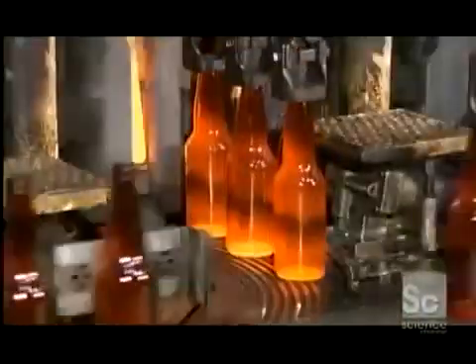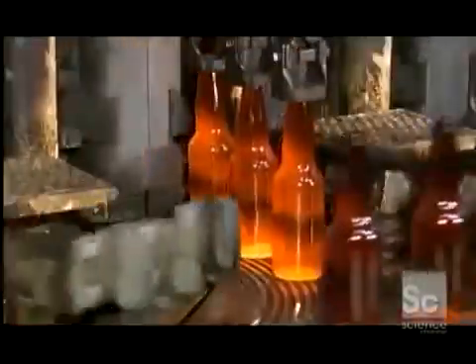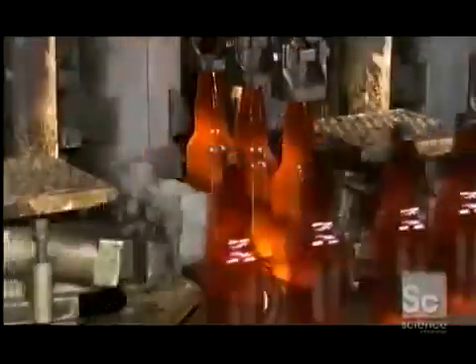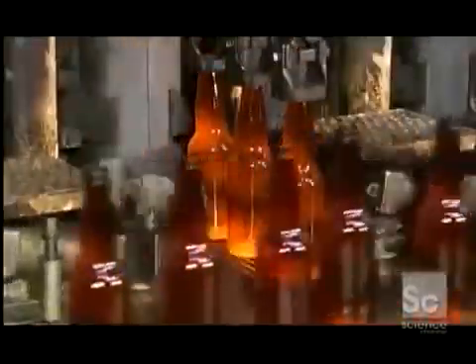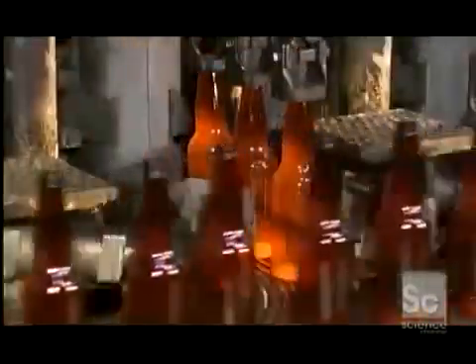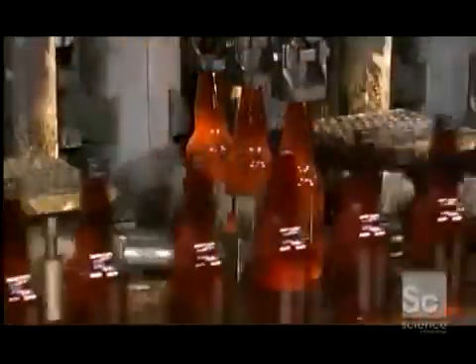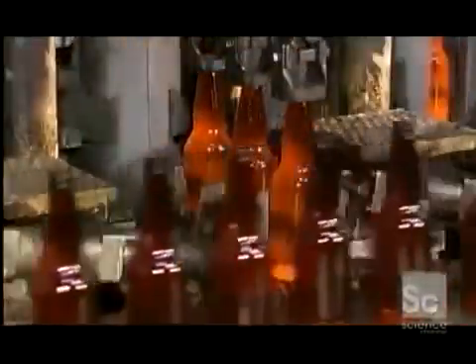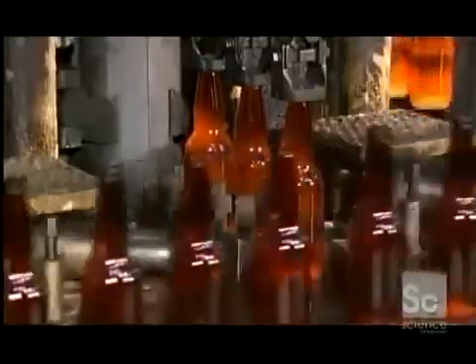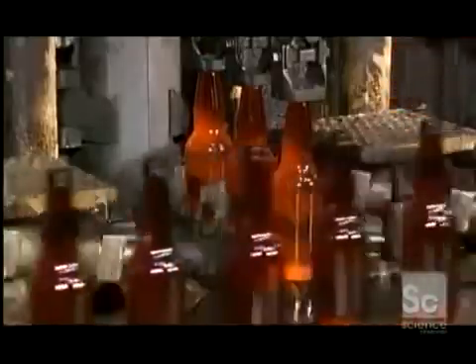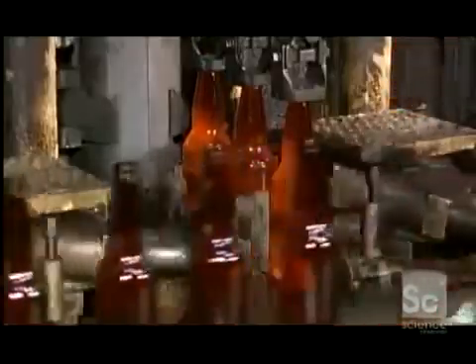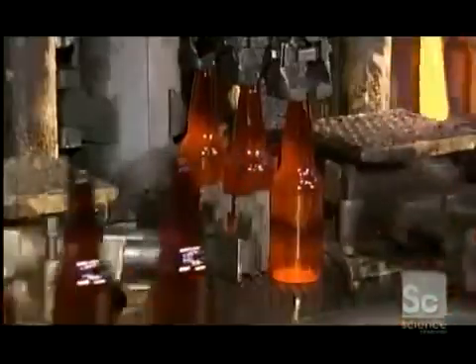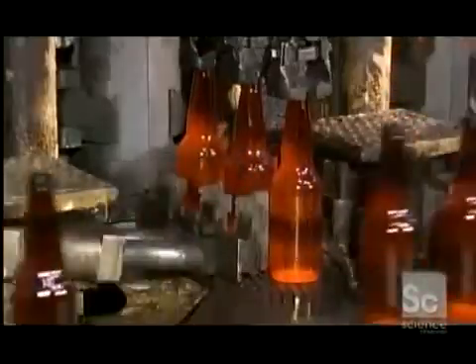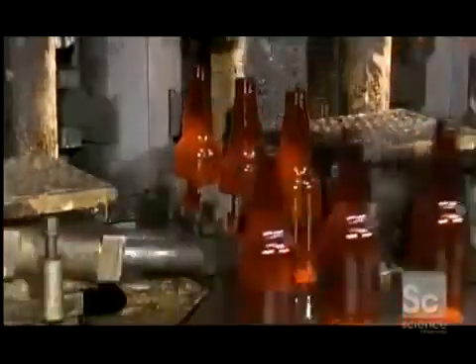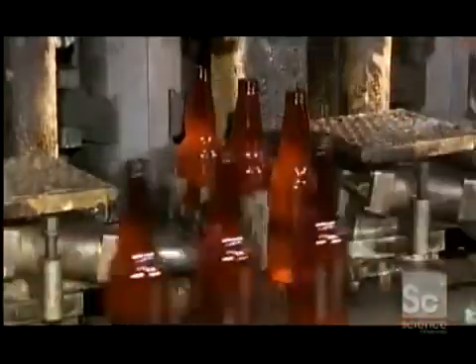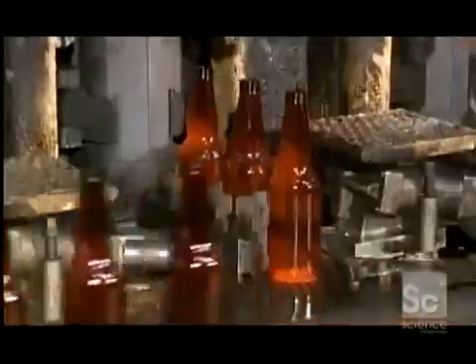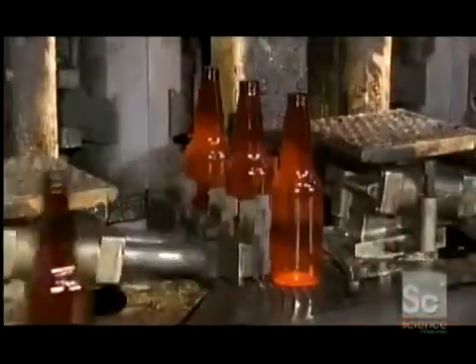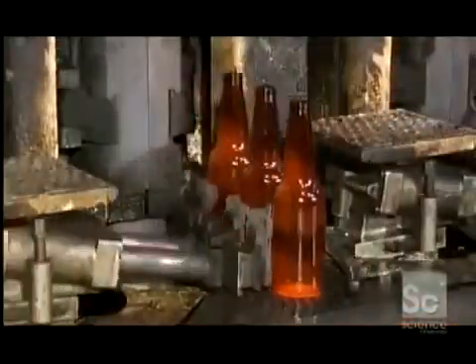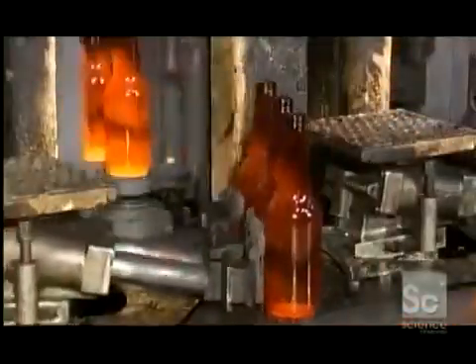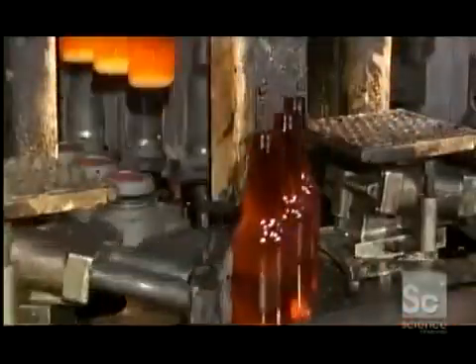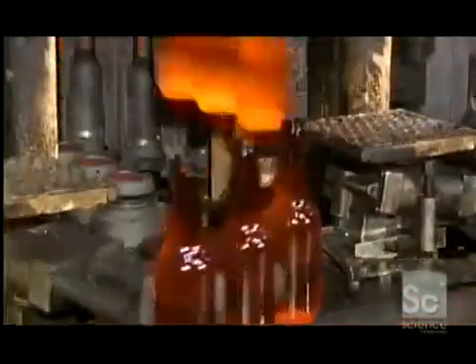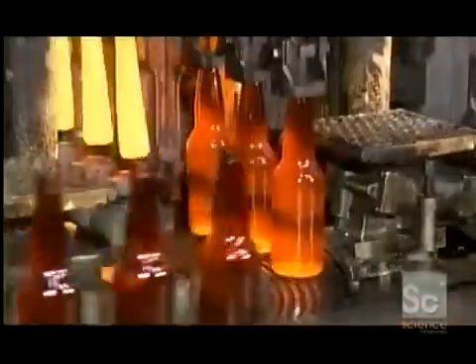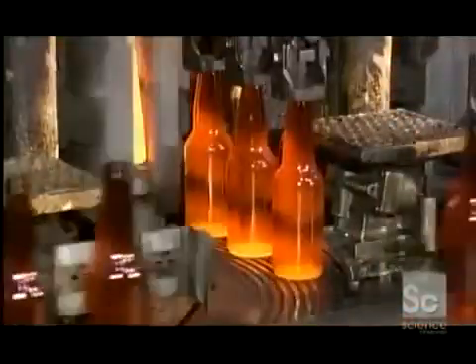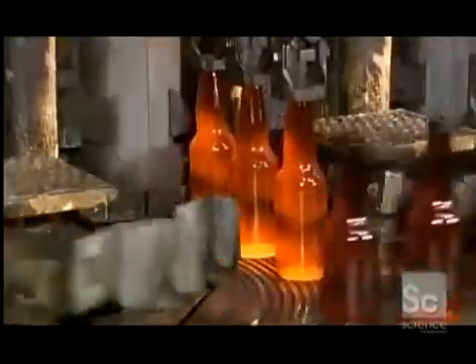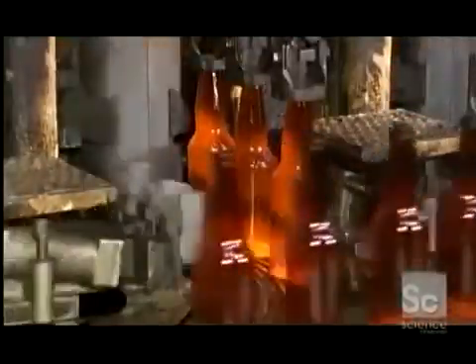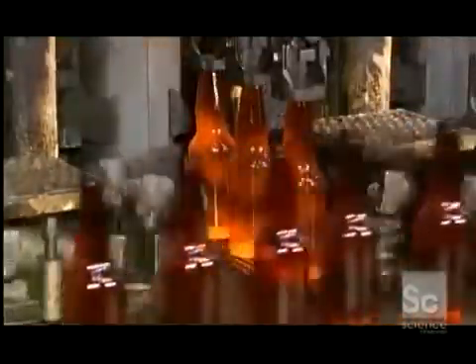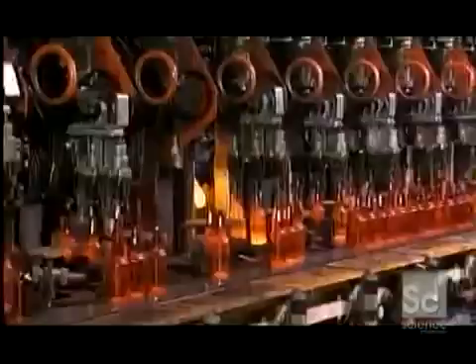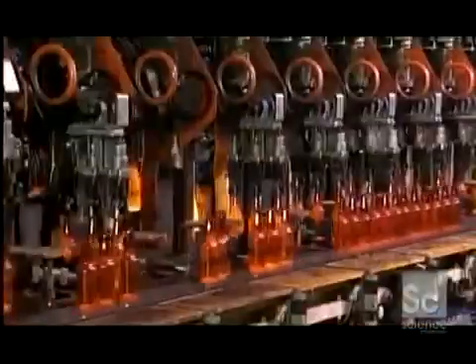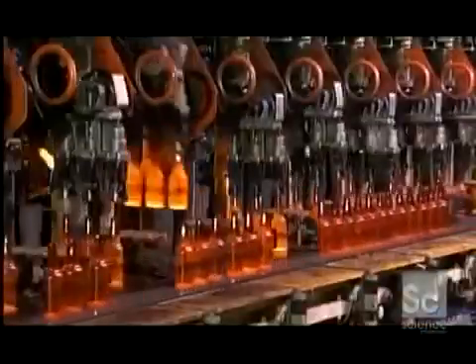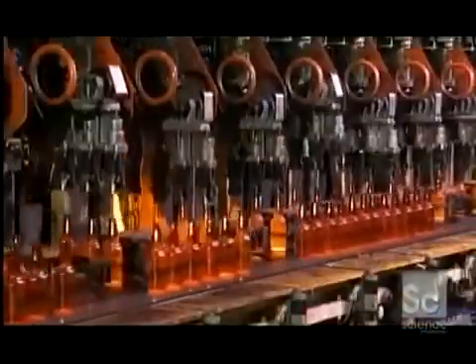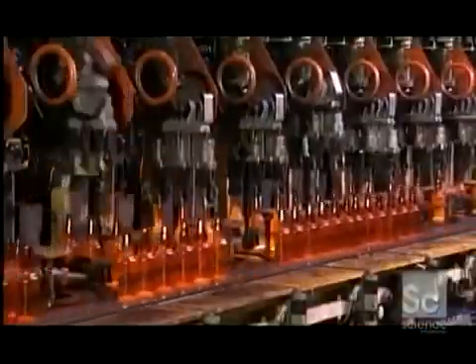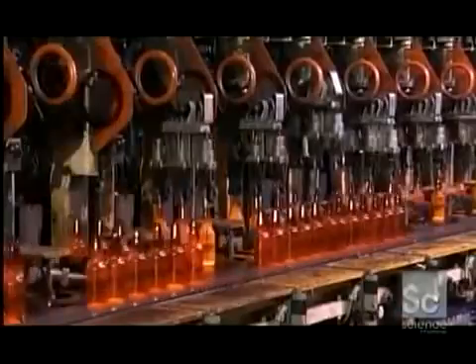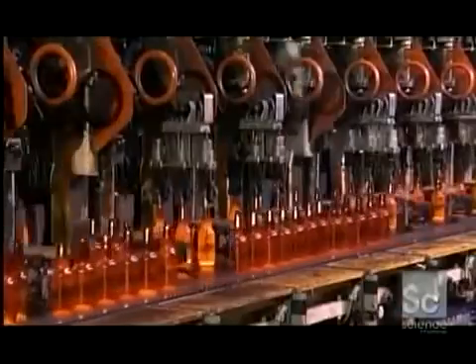These are amber colored beer bottles. The color is produced by adding small amounts of iron, sulfur, and carbon to the glass mix.